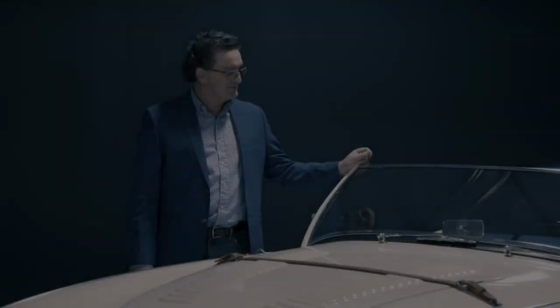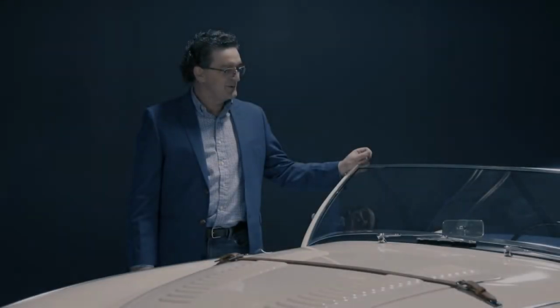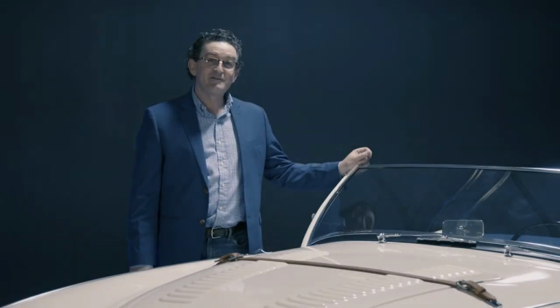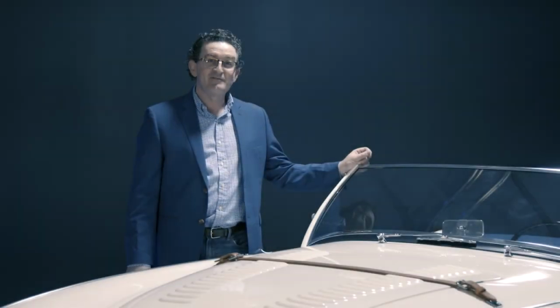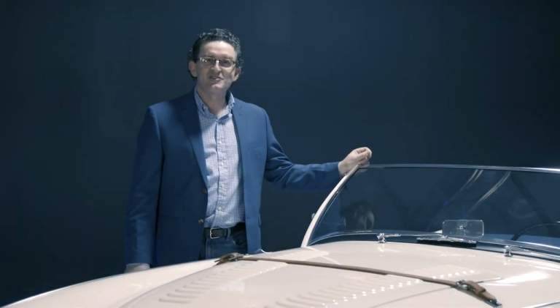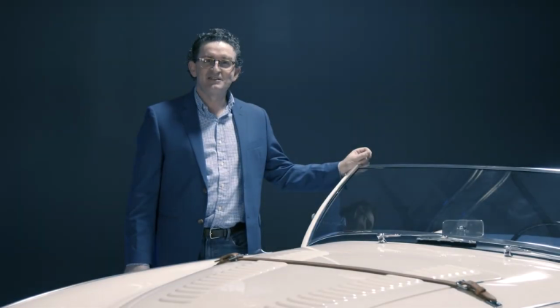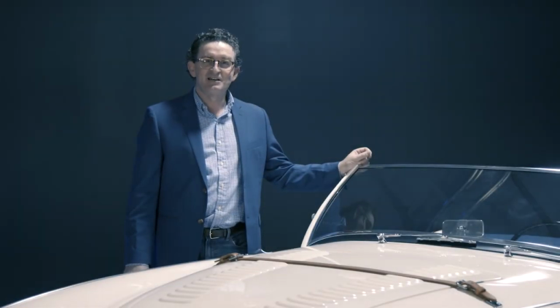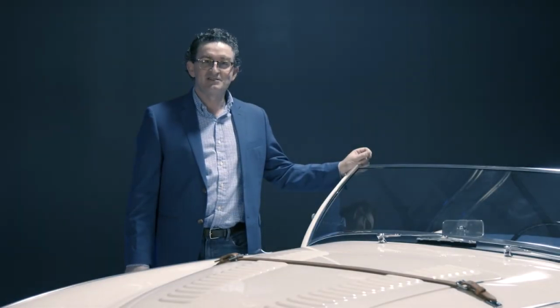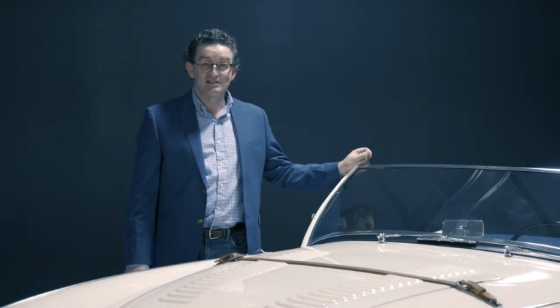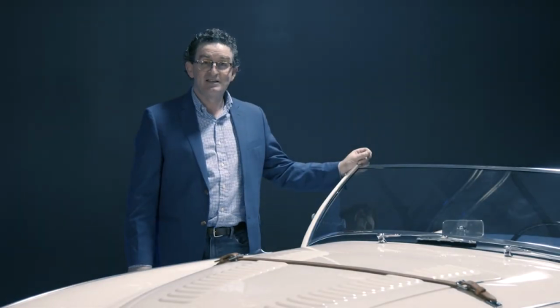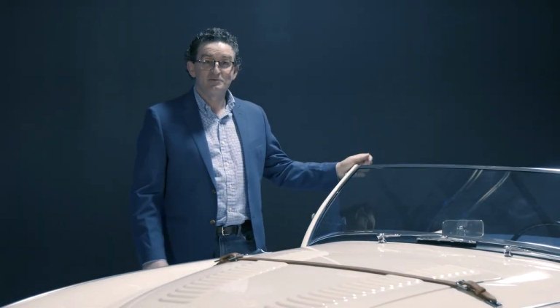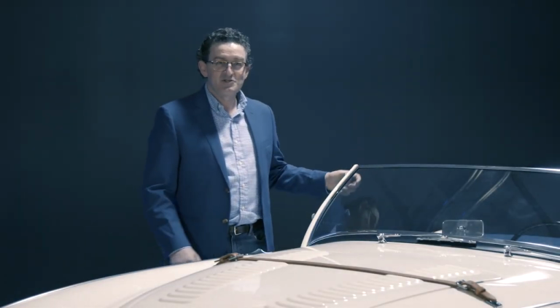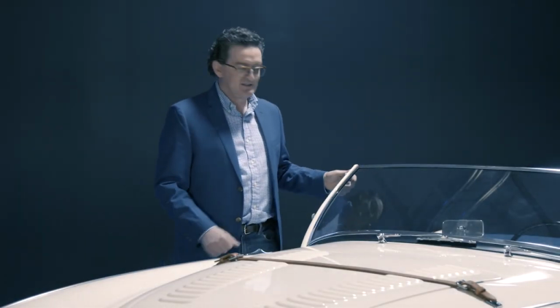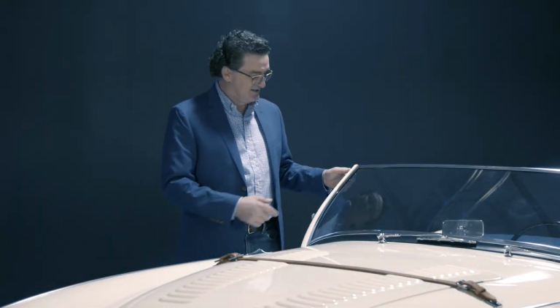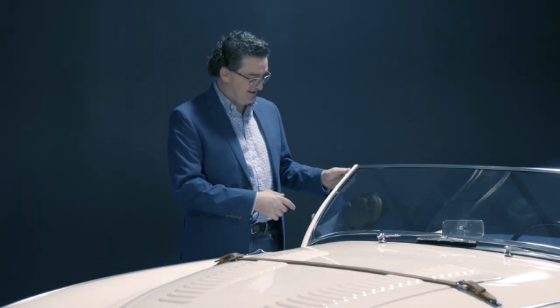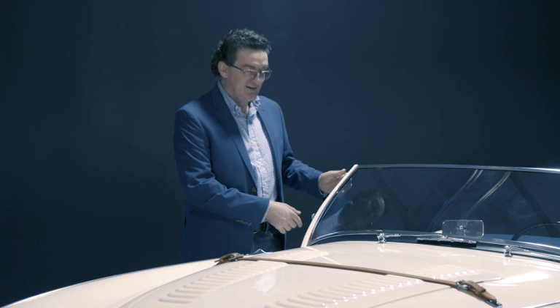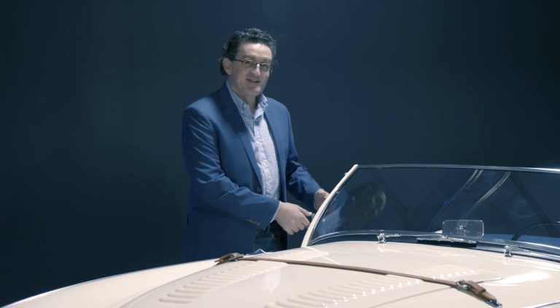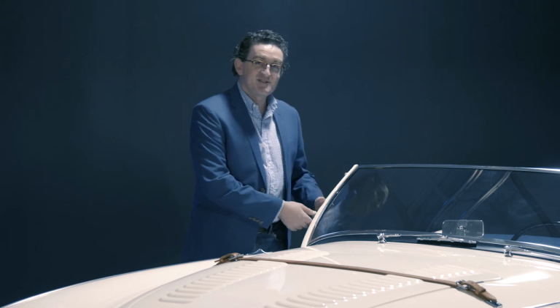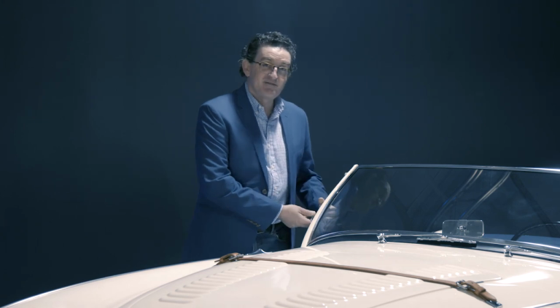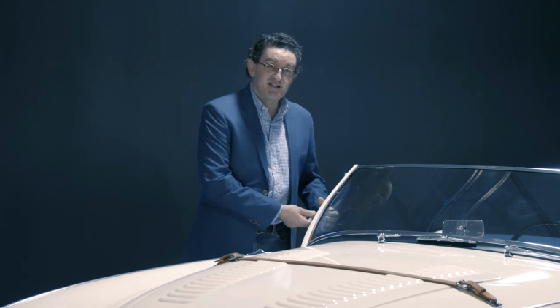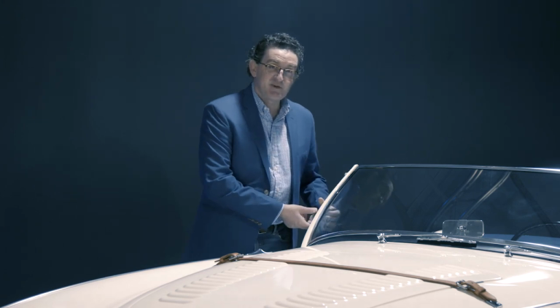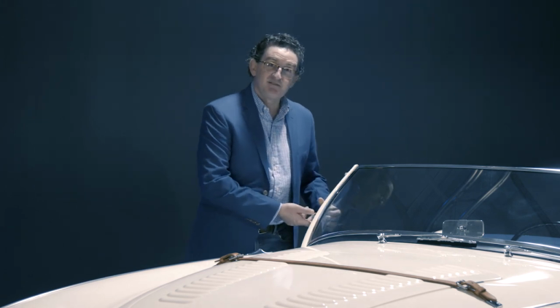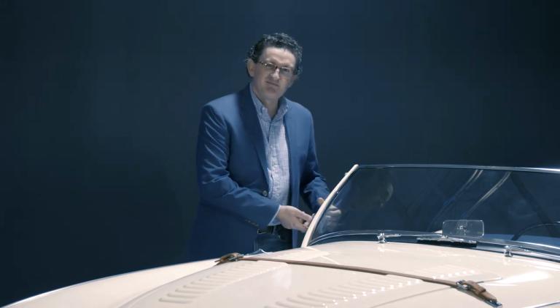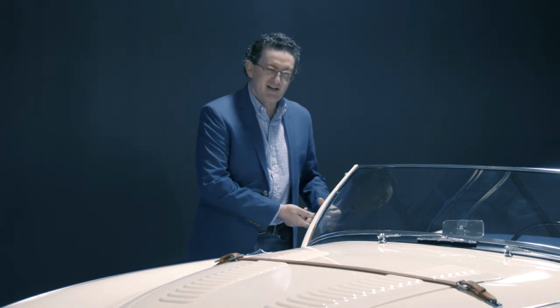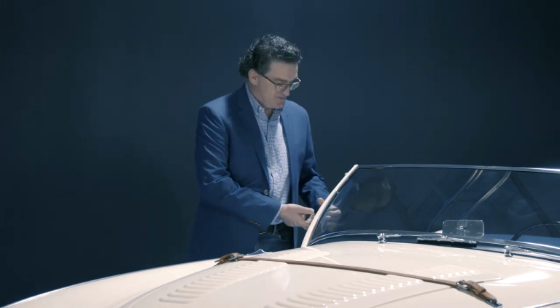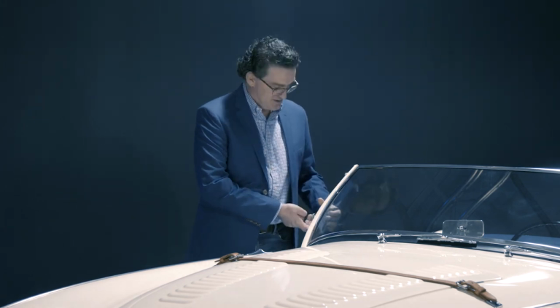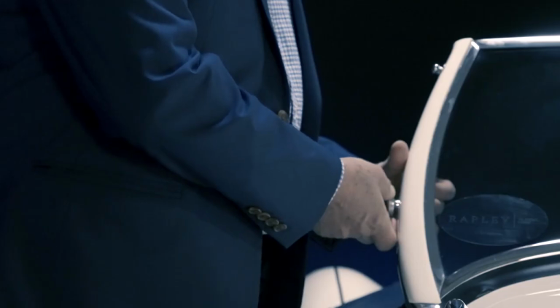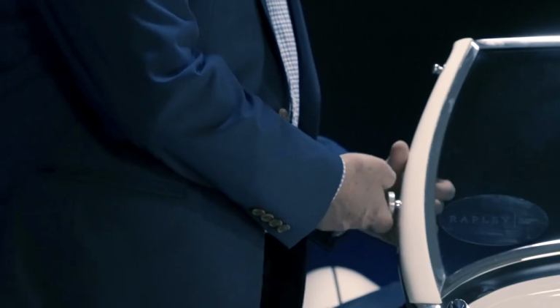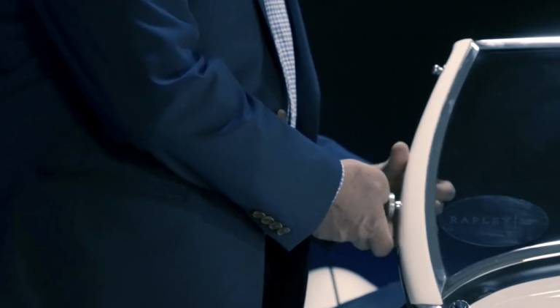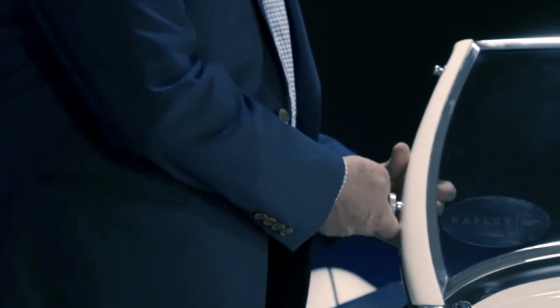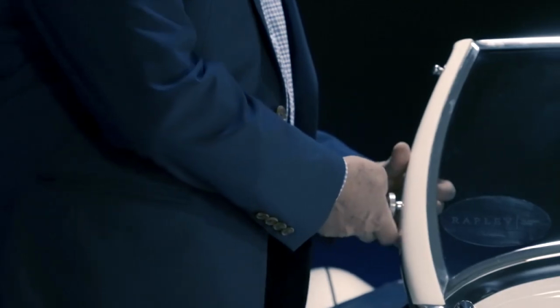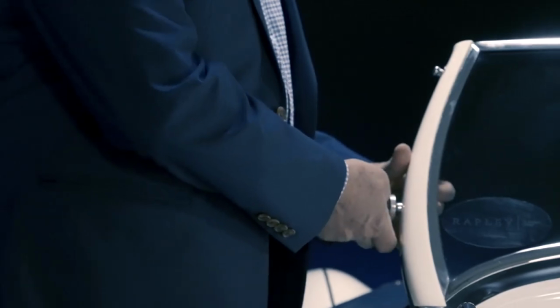One of the great features of these cars is the lay-down windshield. It's for high-speed touring.